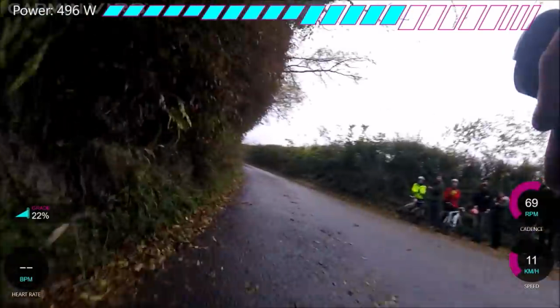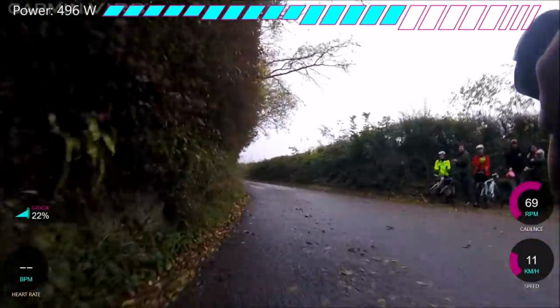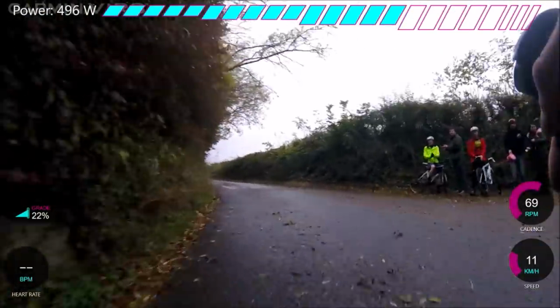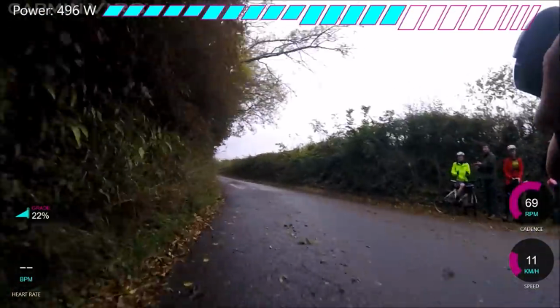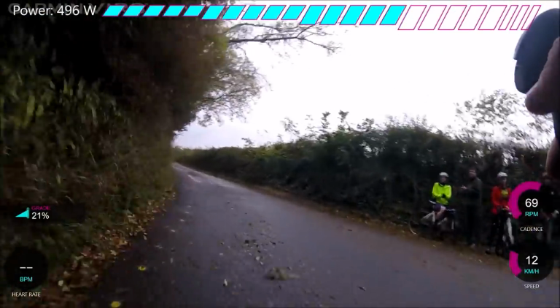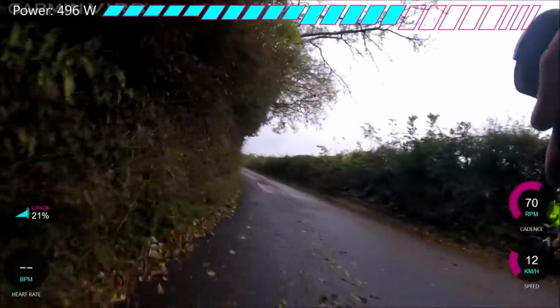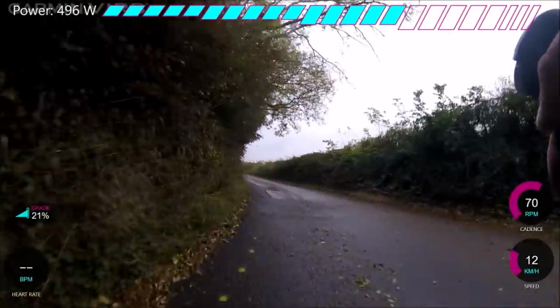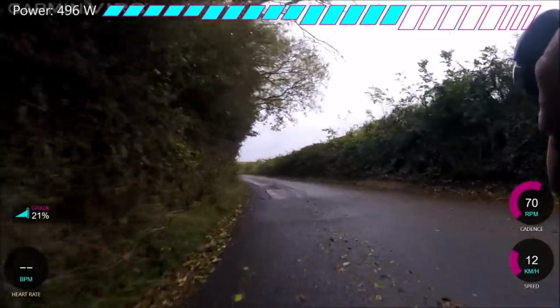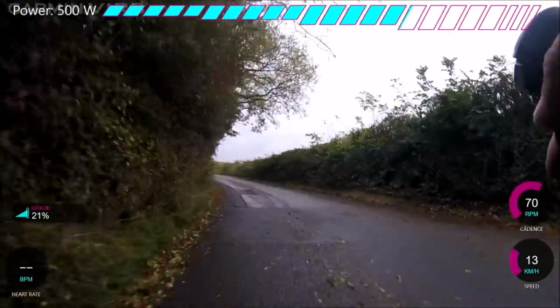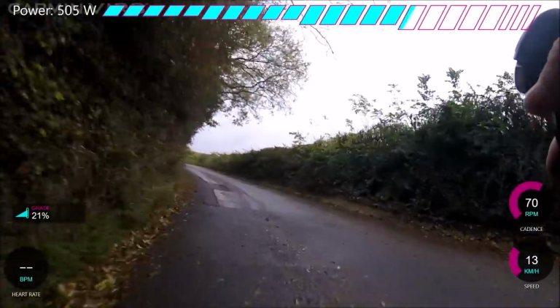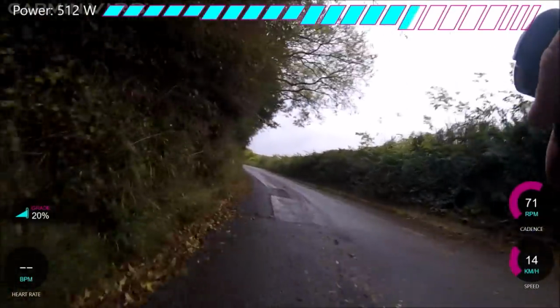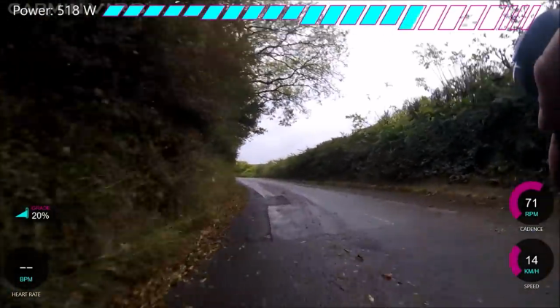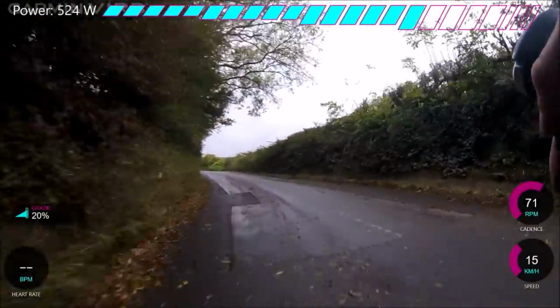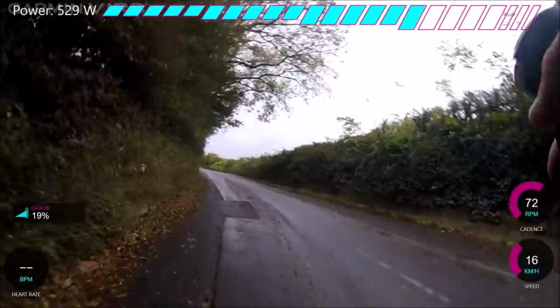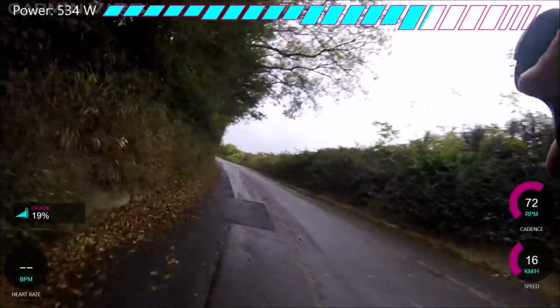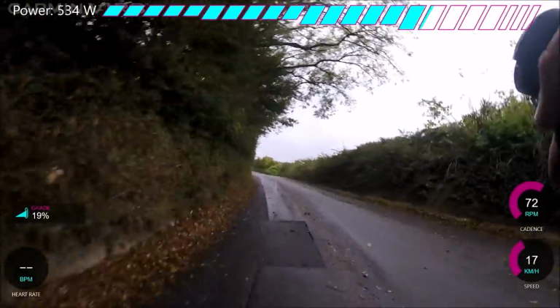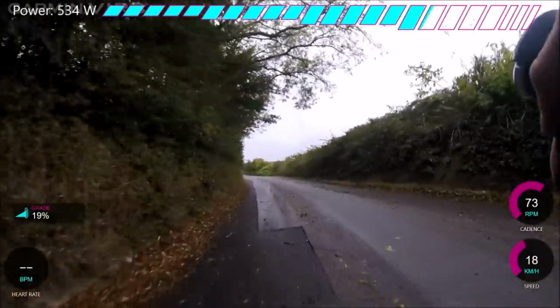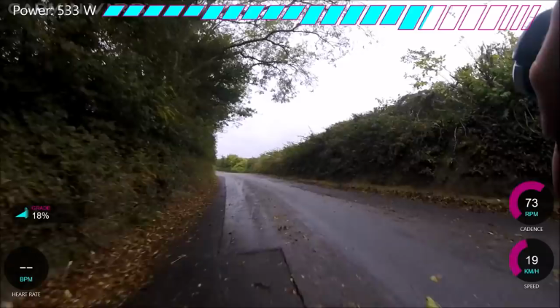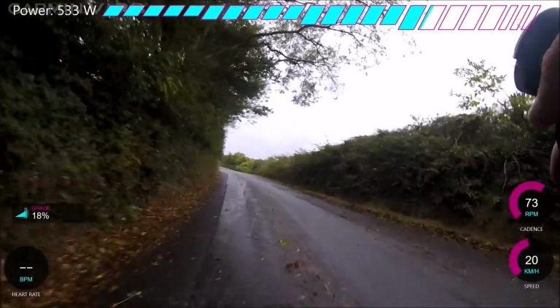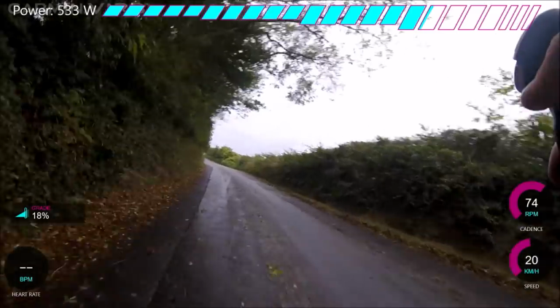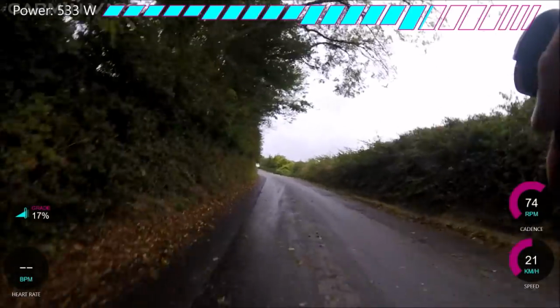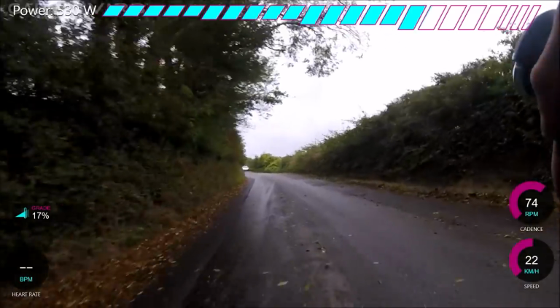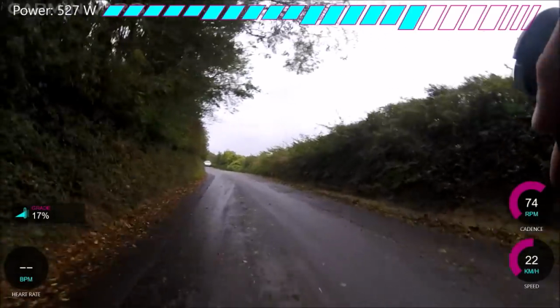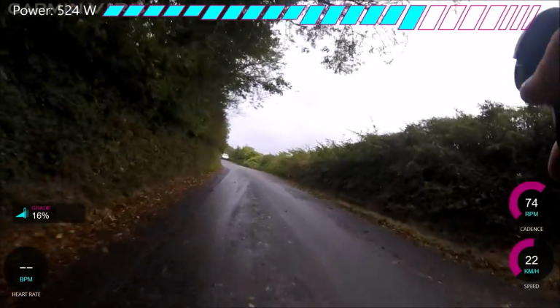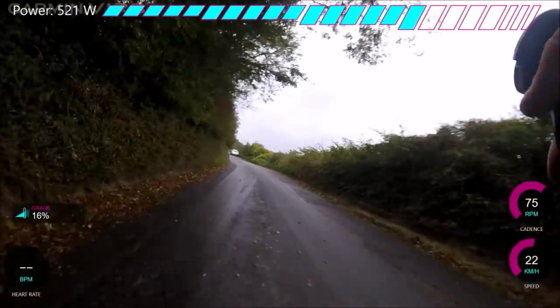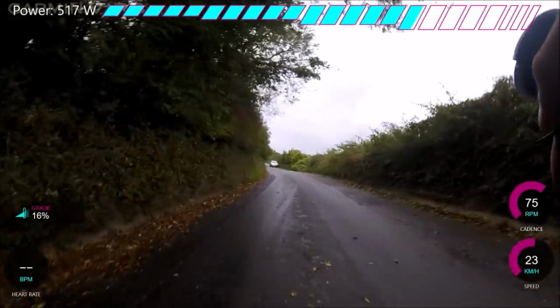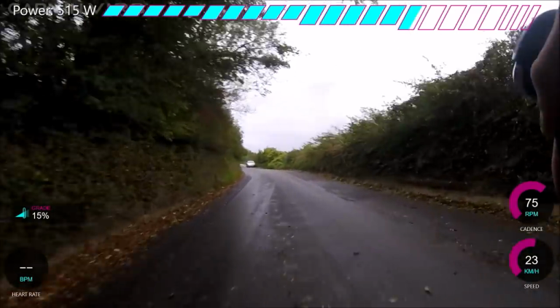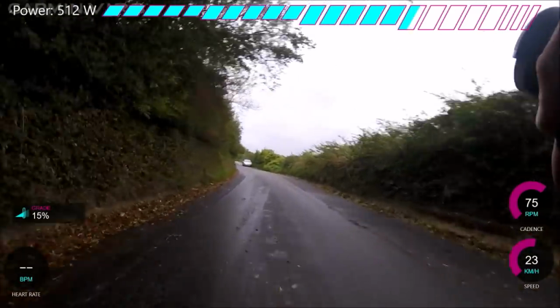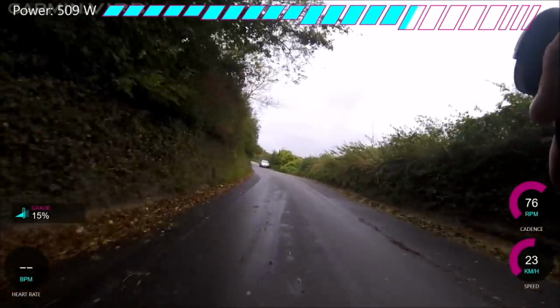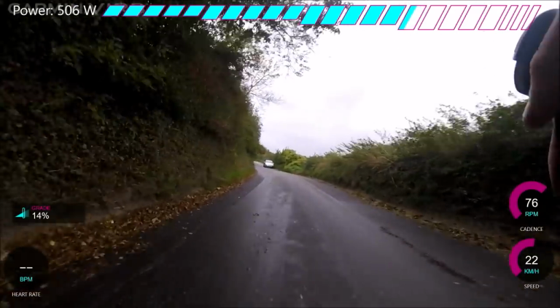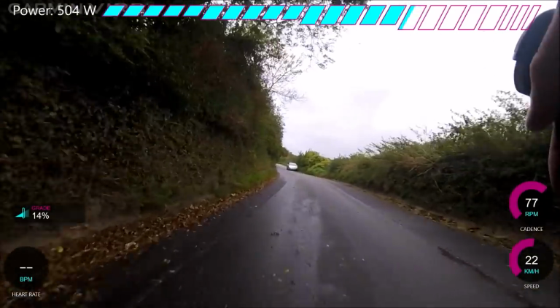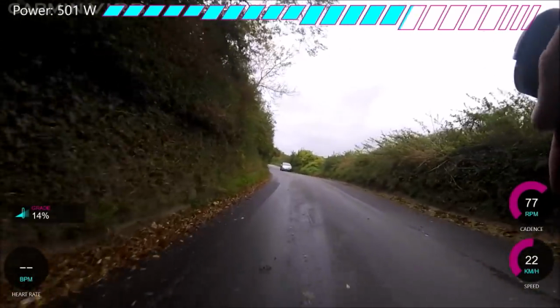It does get to 20% to be fair — maybe it's steeper than I thought — but you can see the GPS speed is really, really messed up.